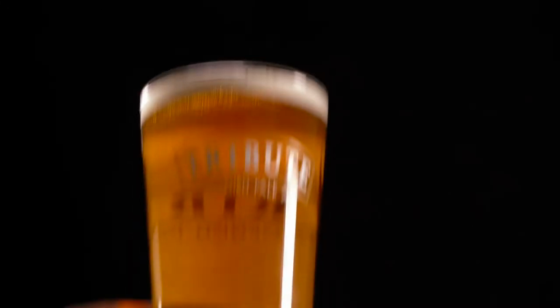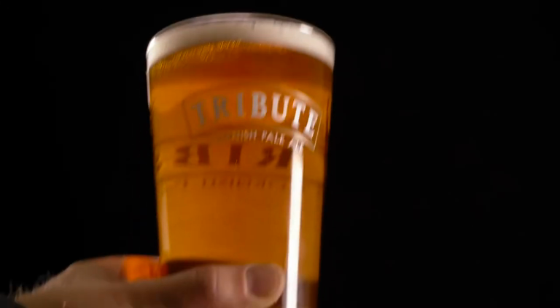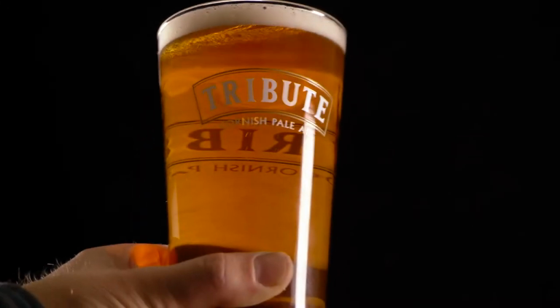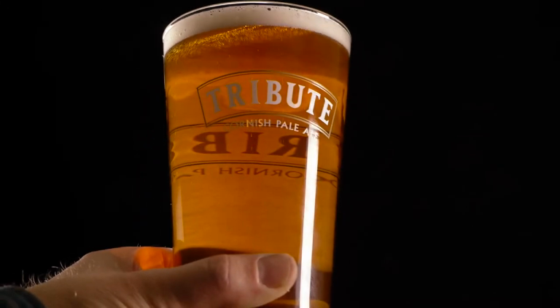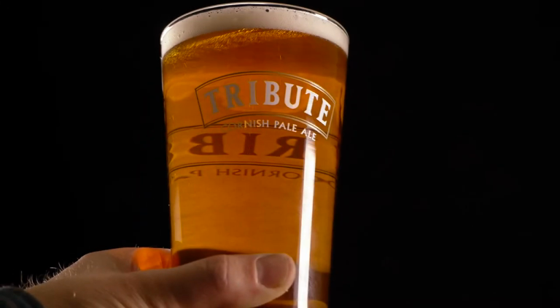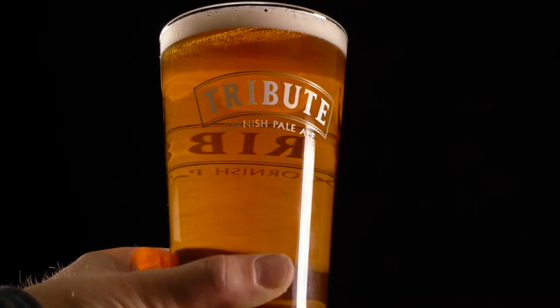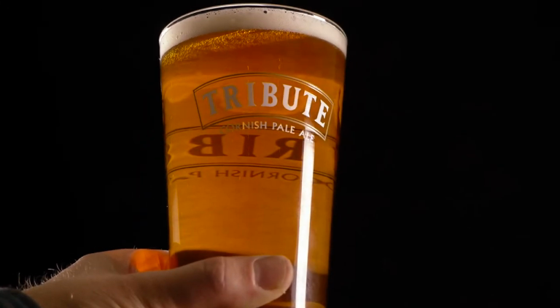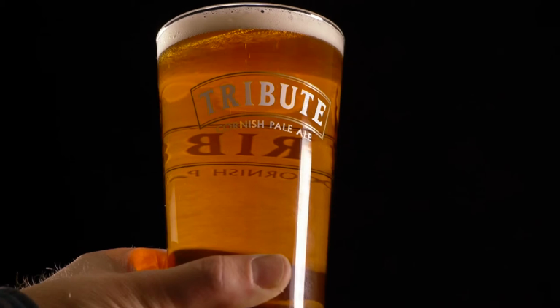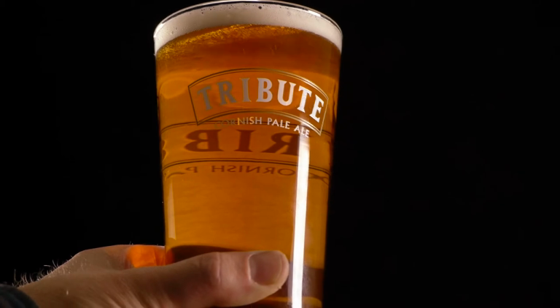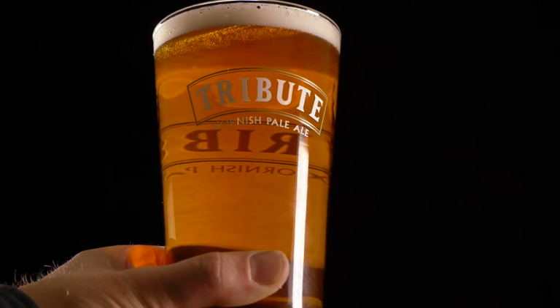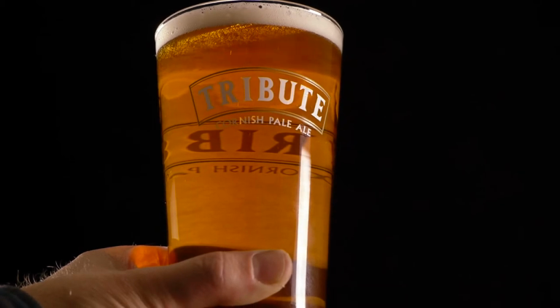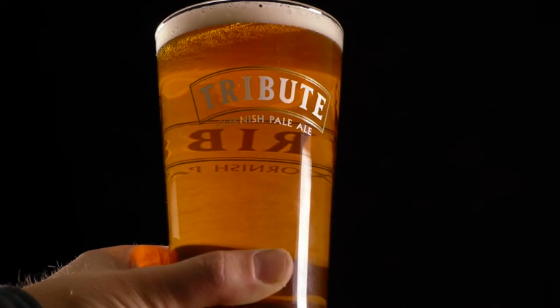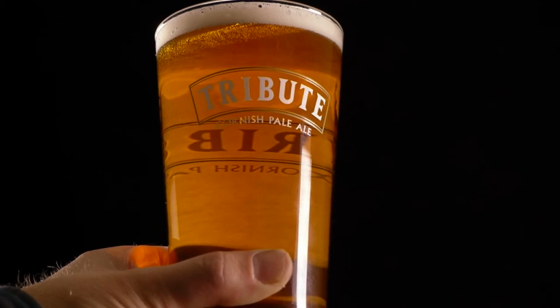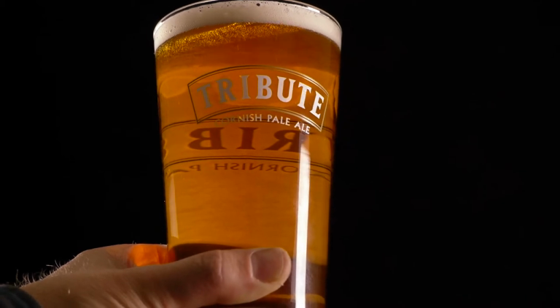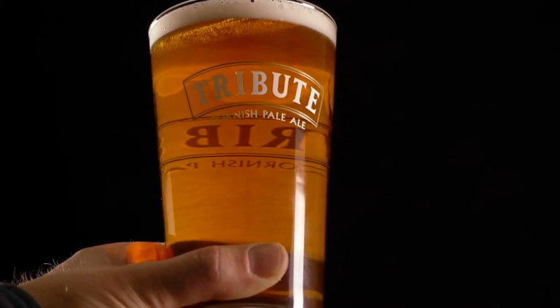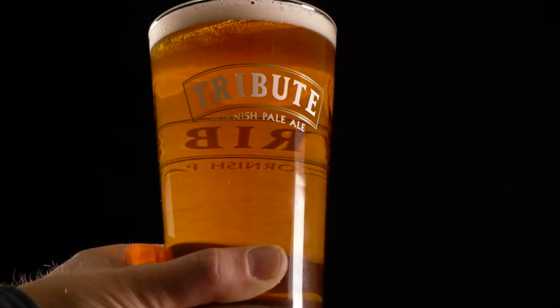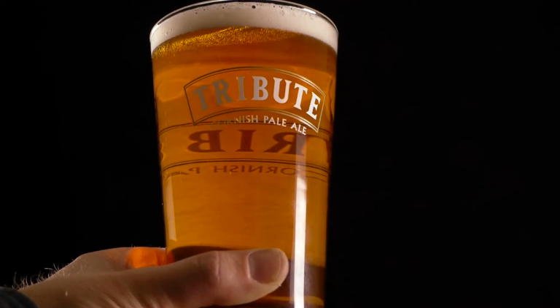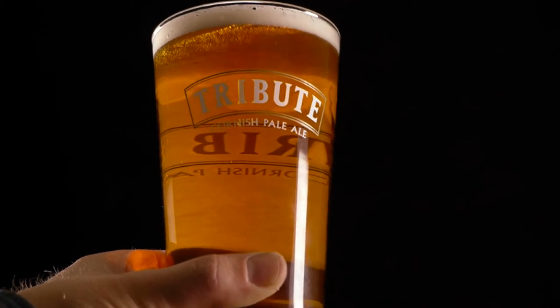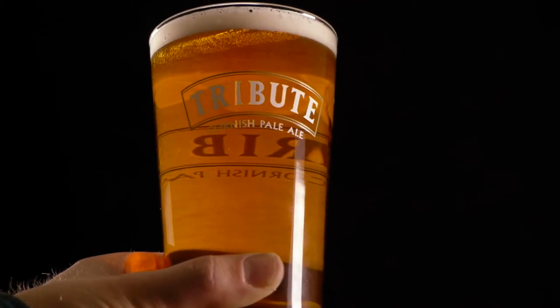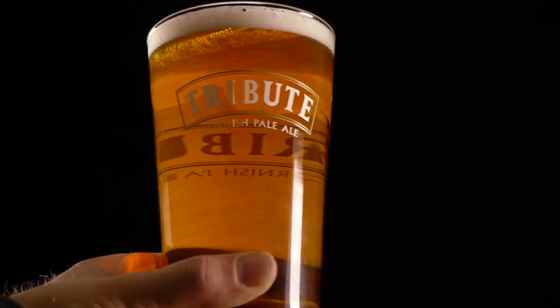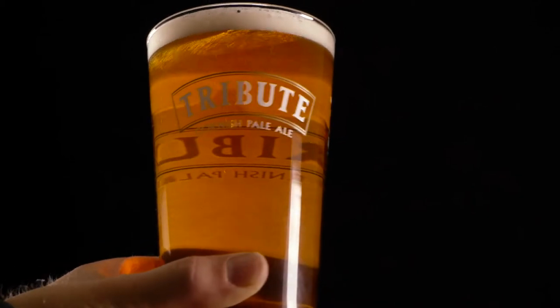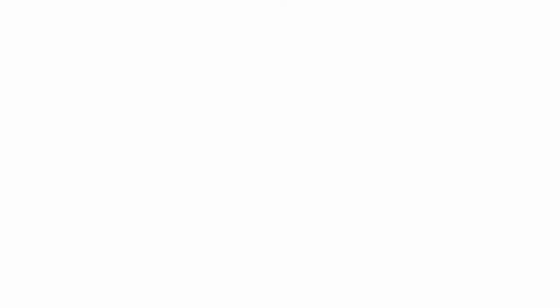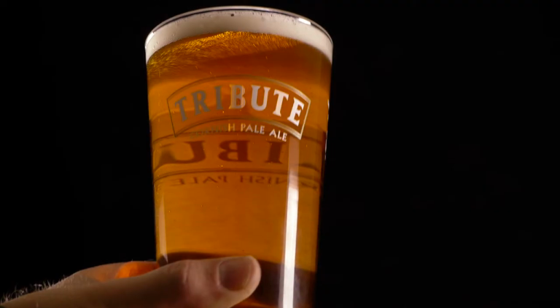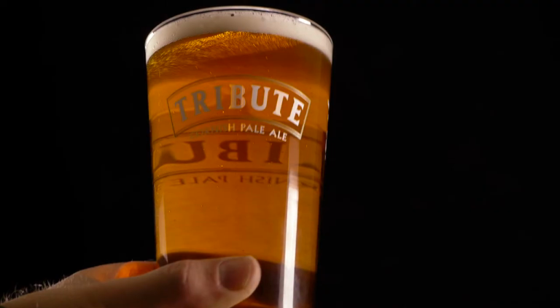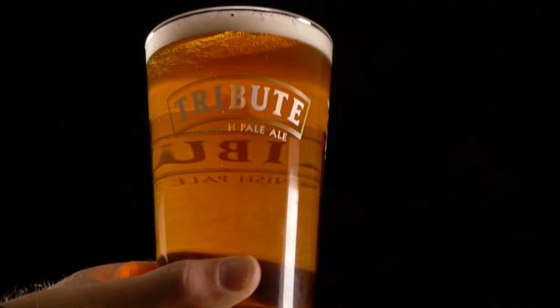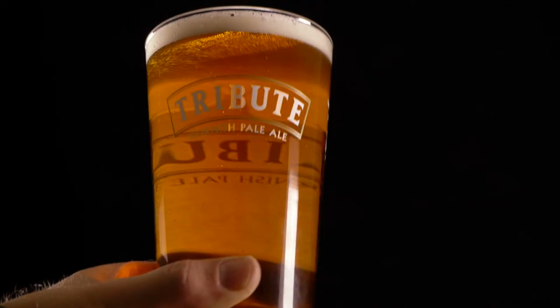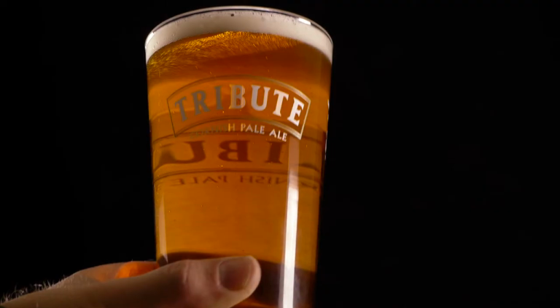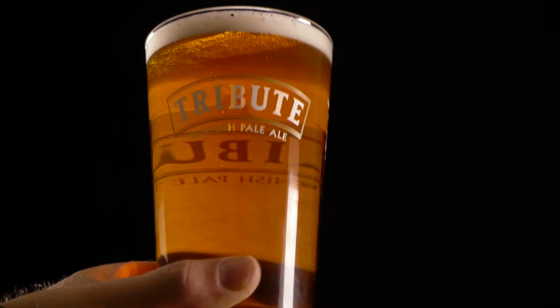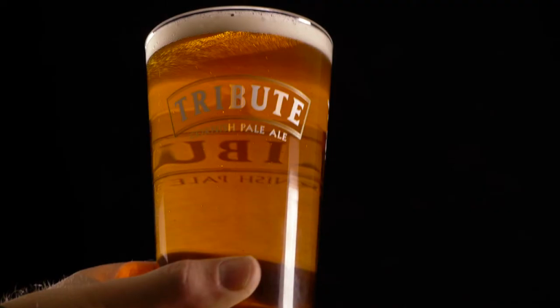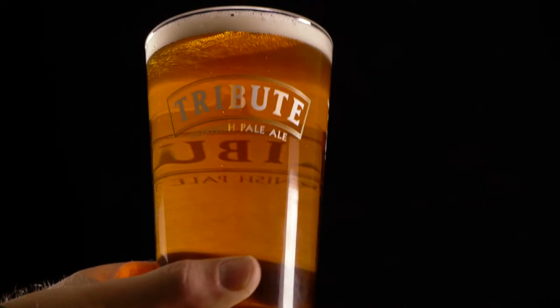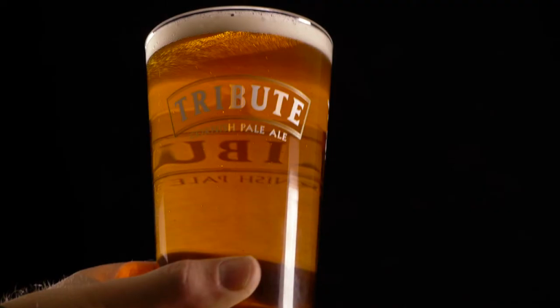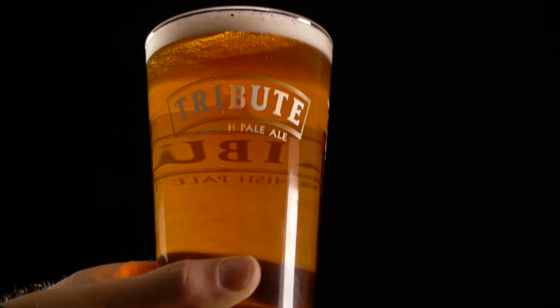Finally, make sure the brand name is facing the customer. There. How's that?